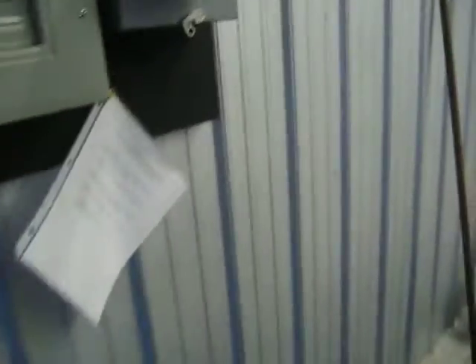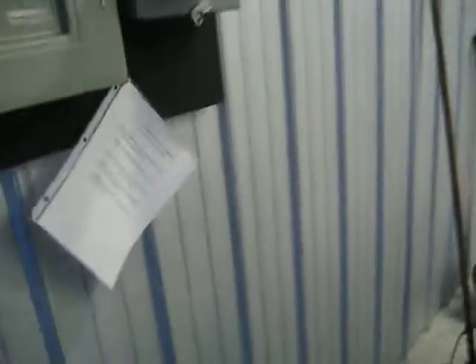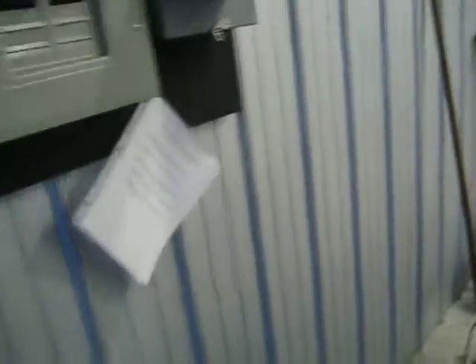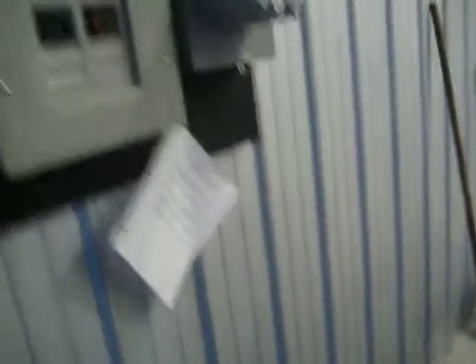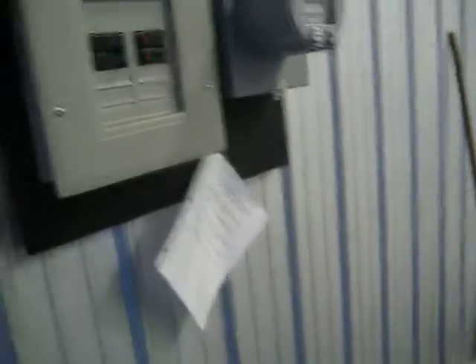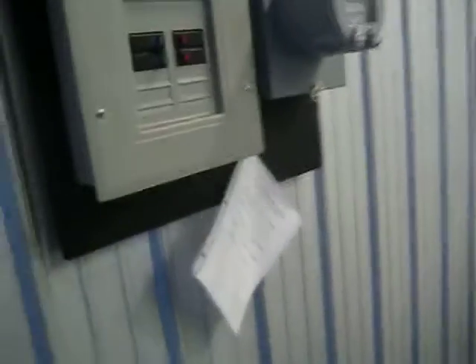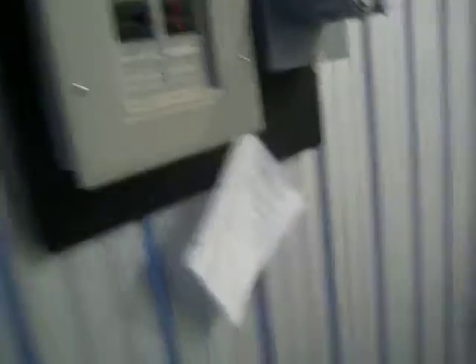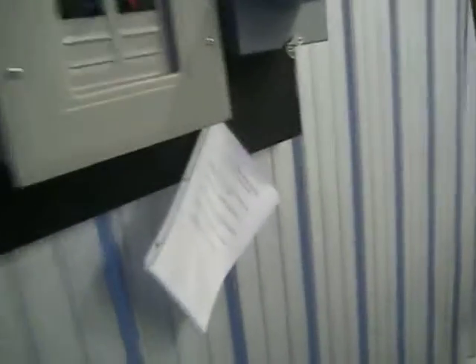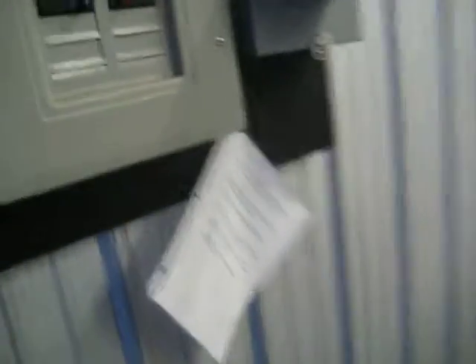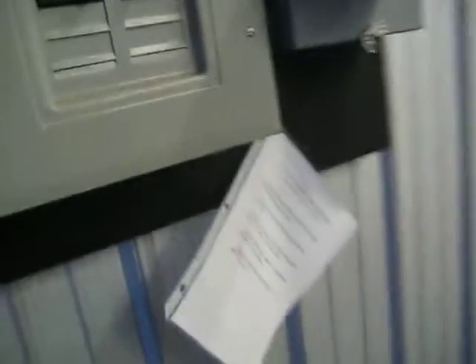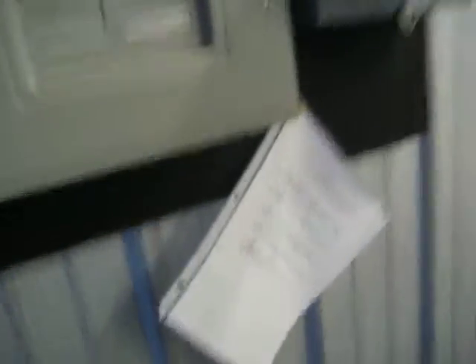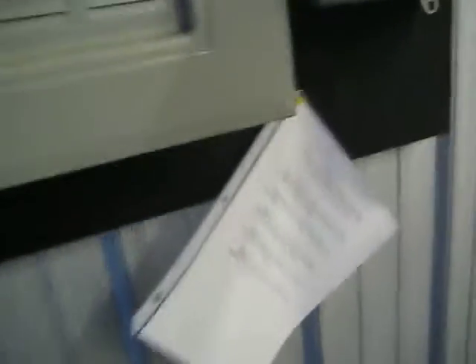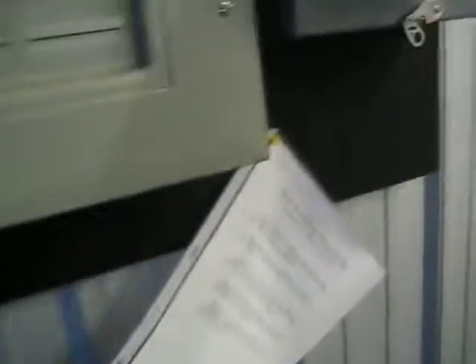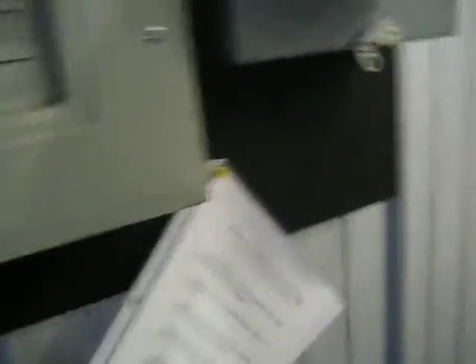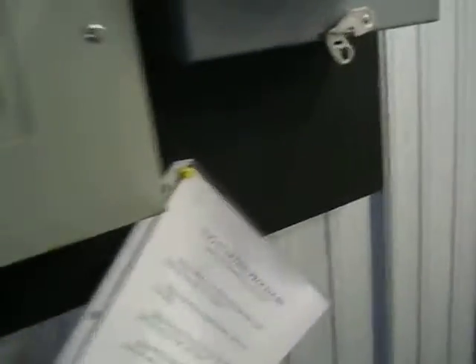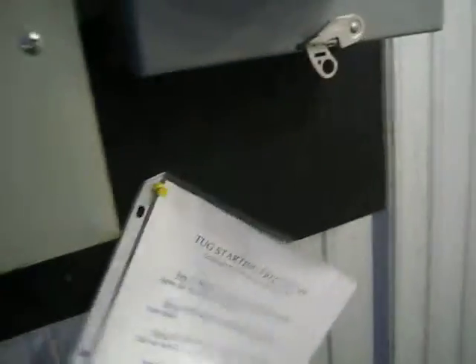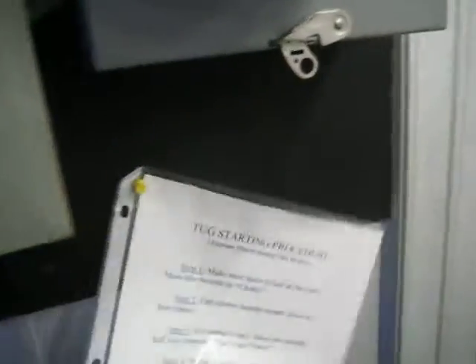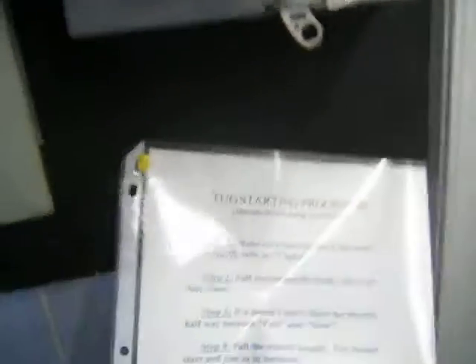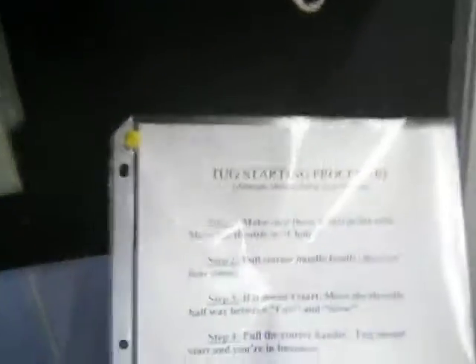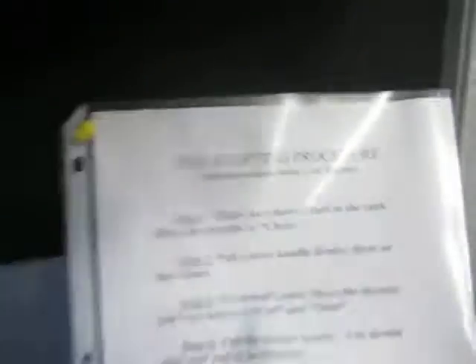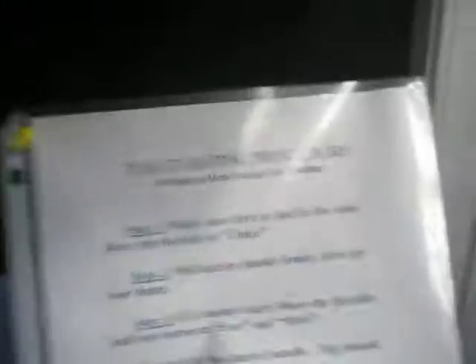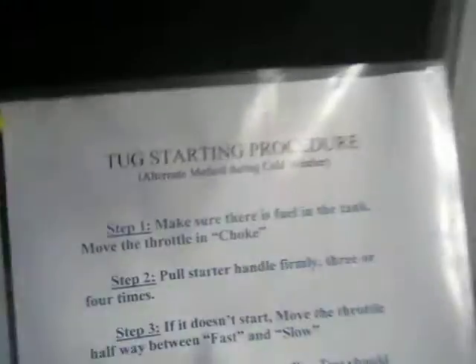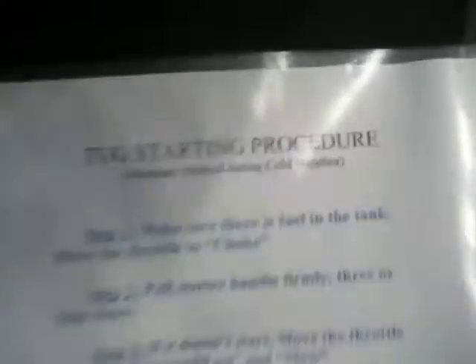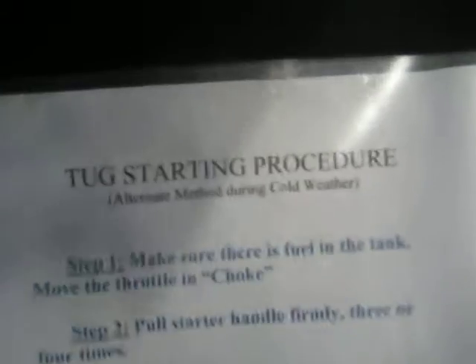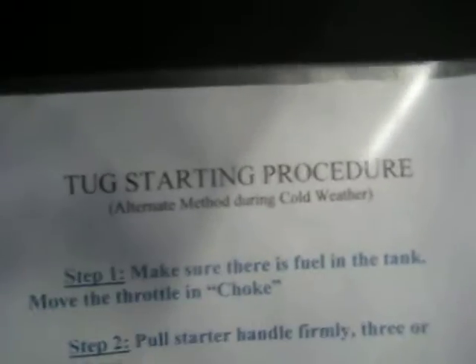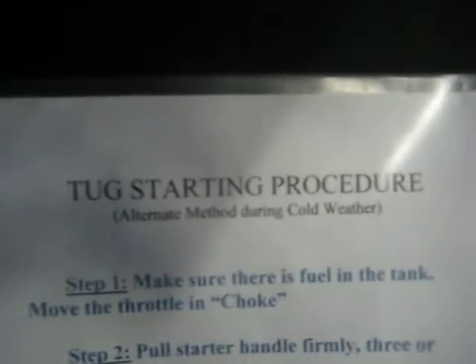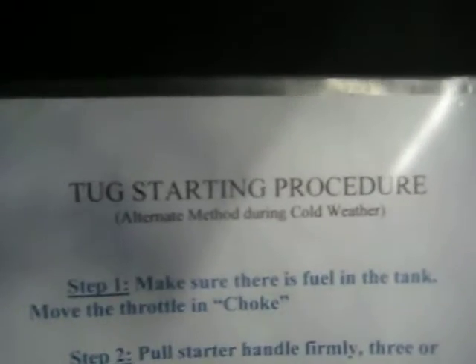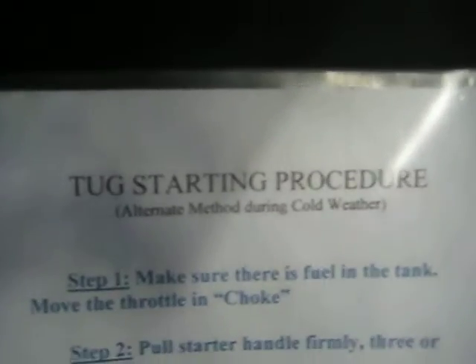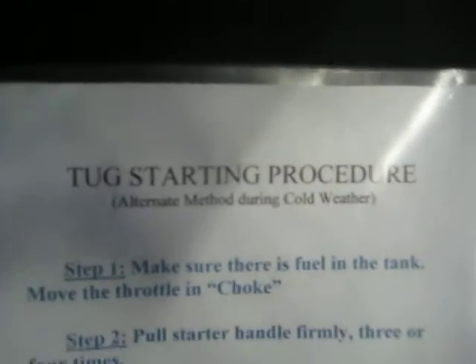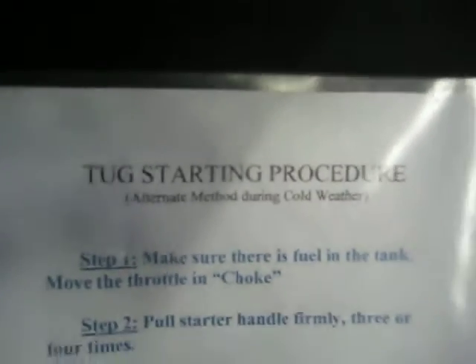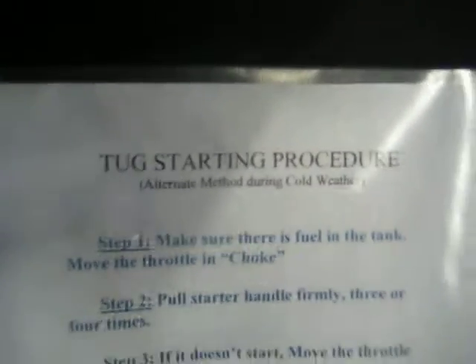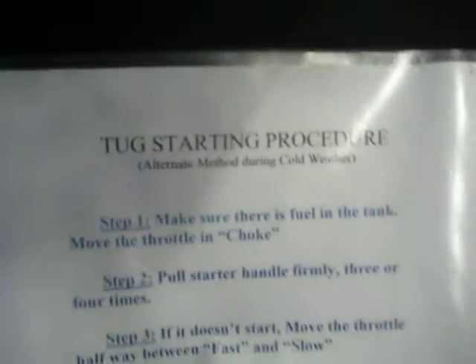Starting the tug. There's a procedure on the wall over by the breaker panel that says 'tug starting procedure.'